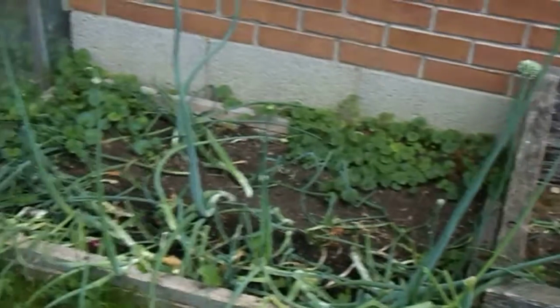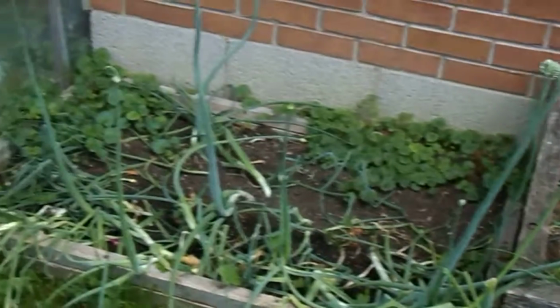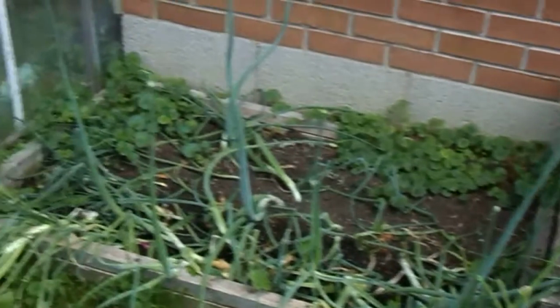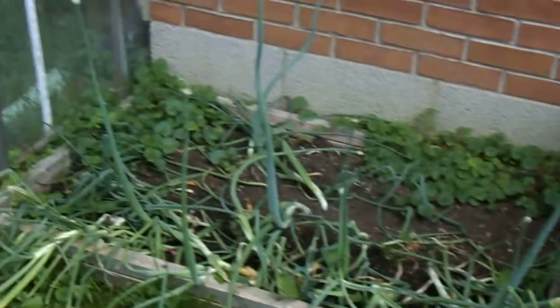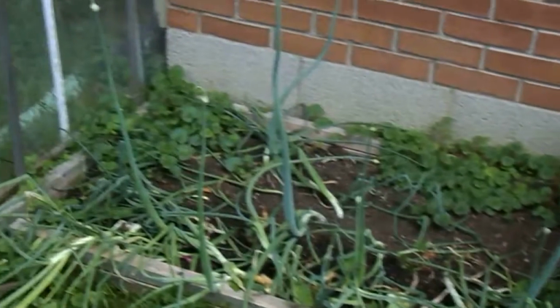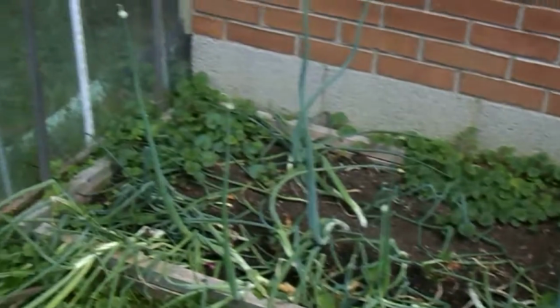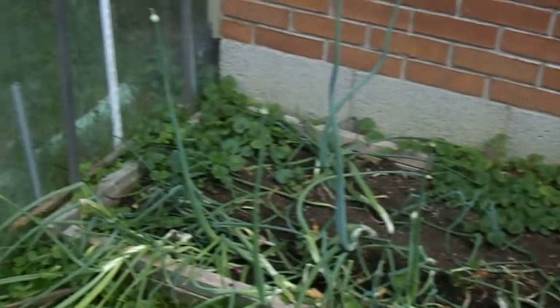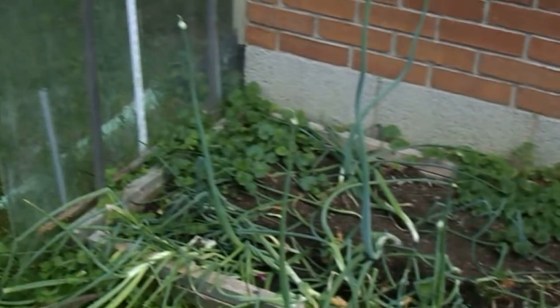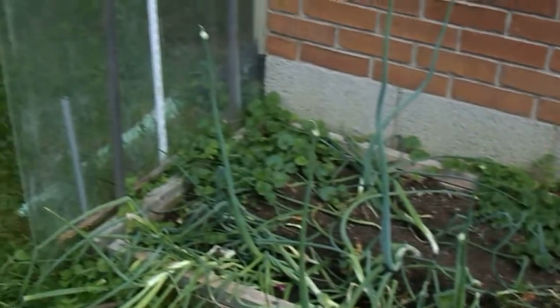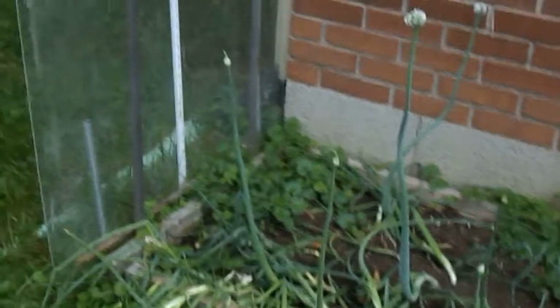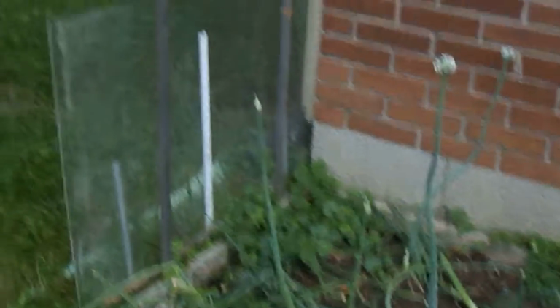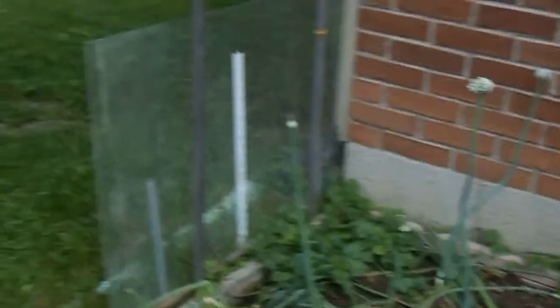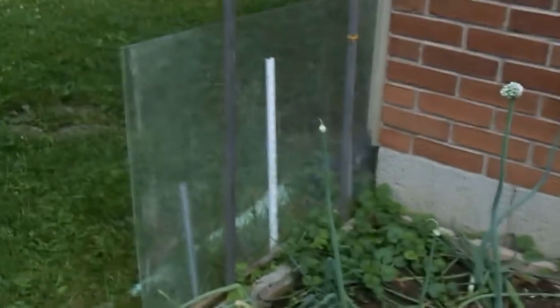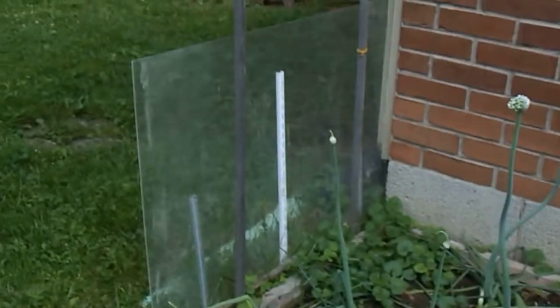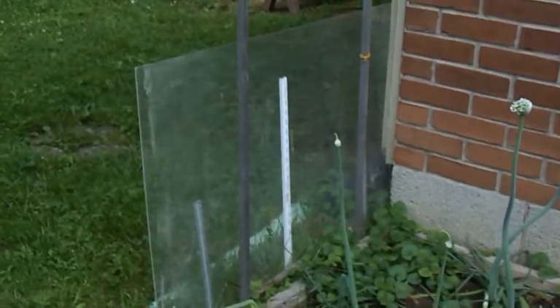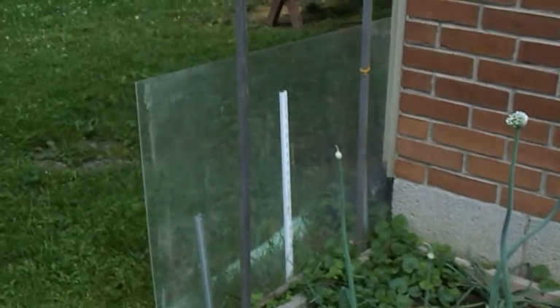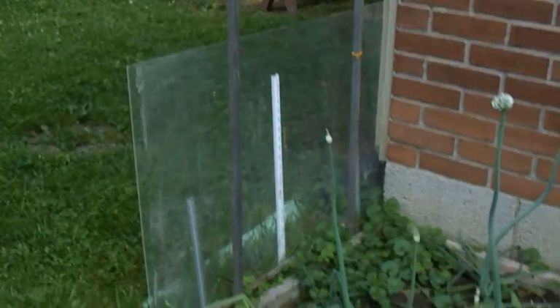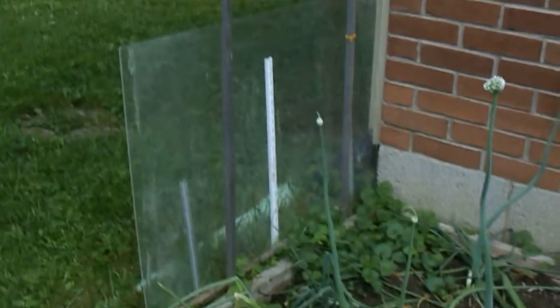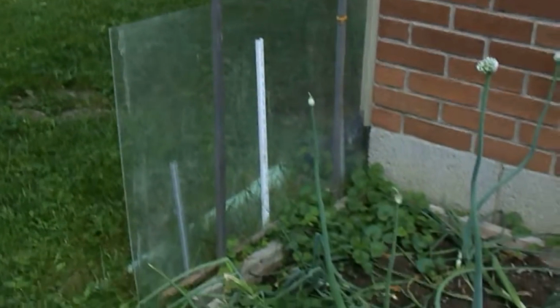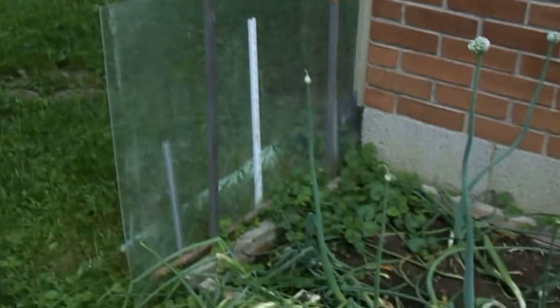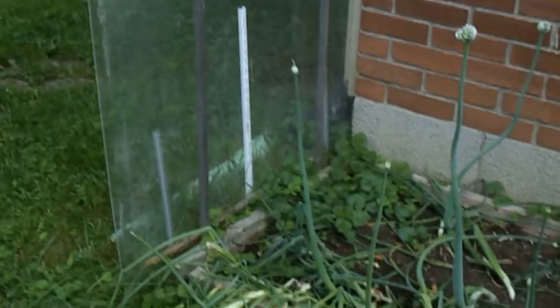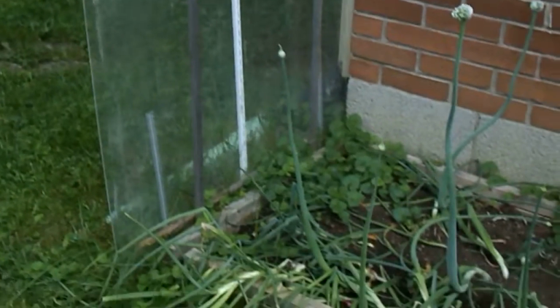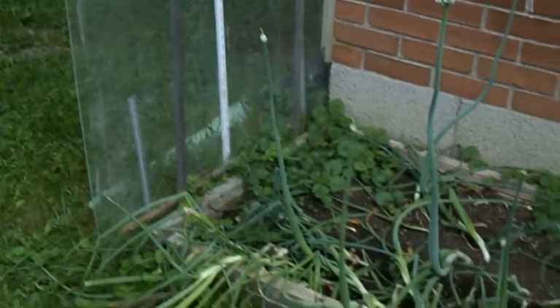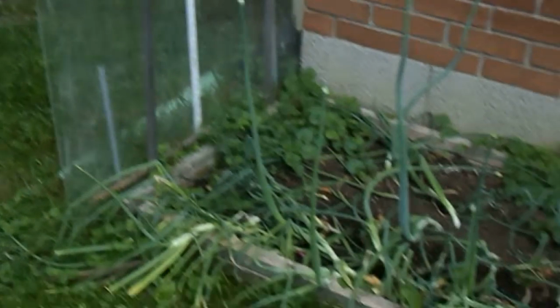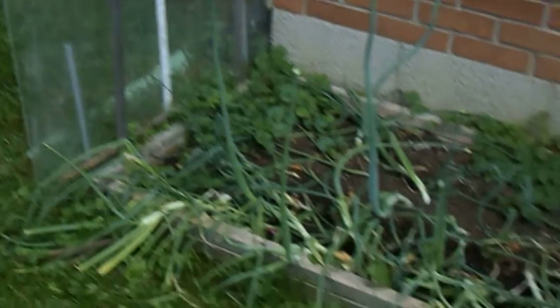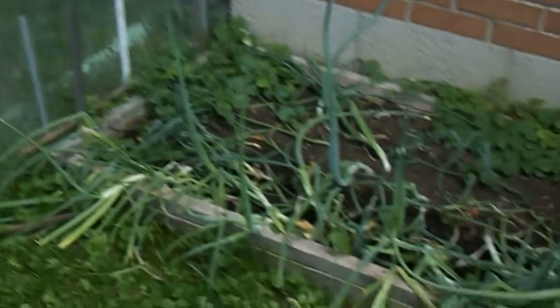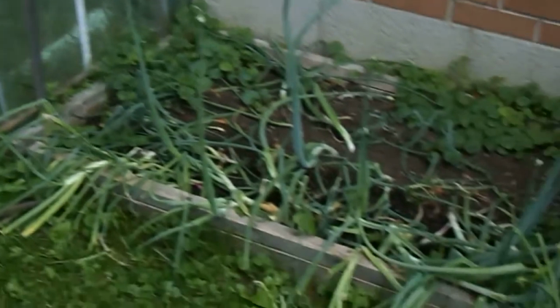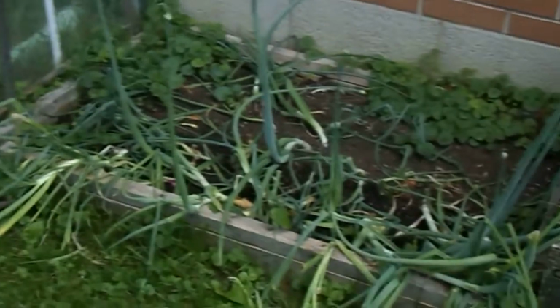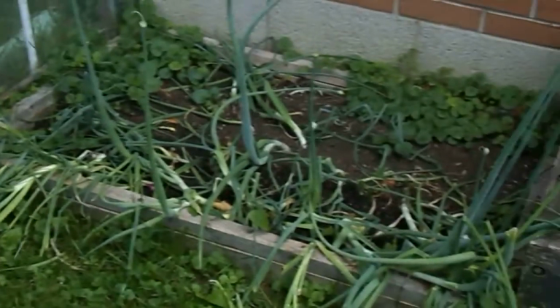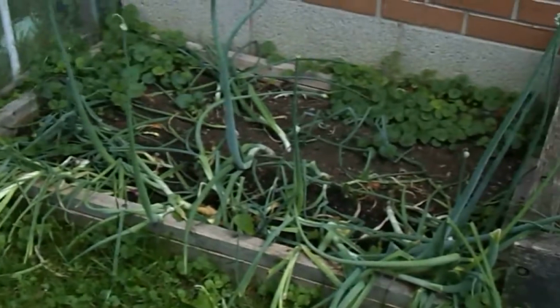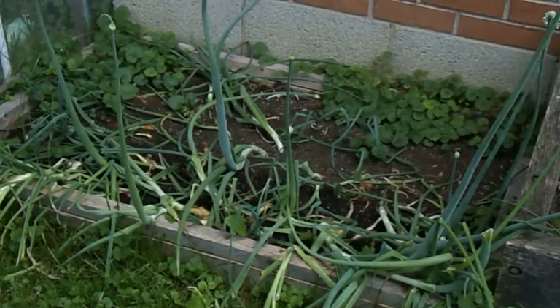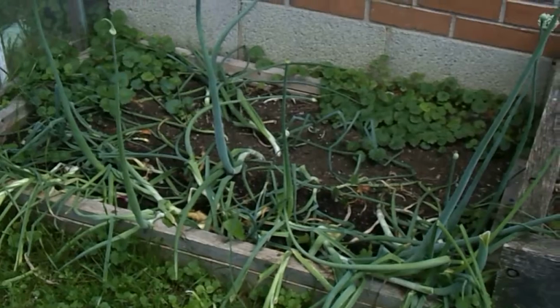And that's my onions. They get so much wind — they just fell apart.